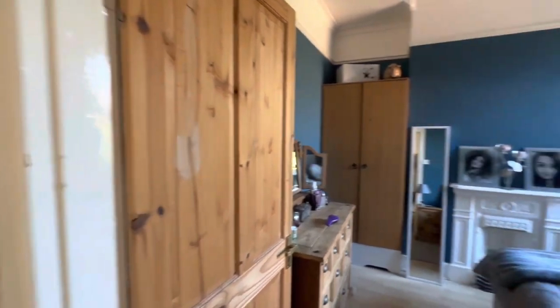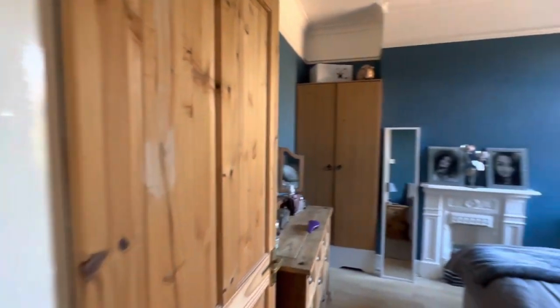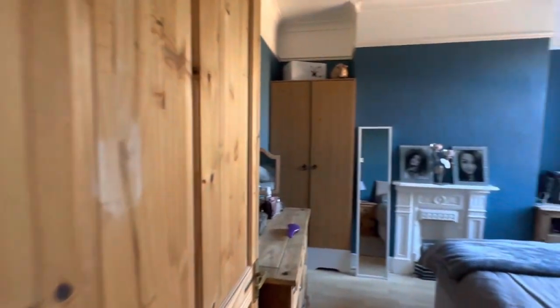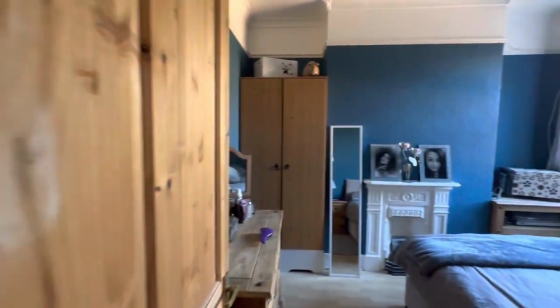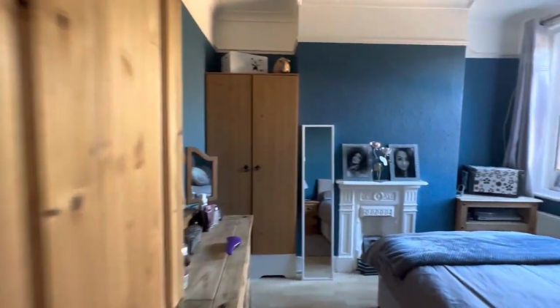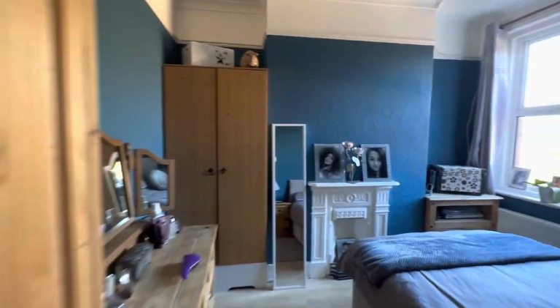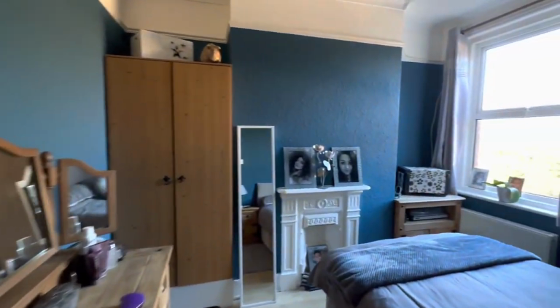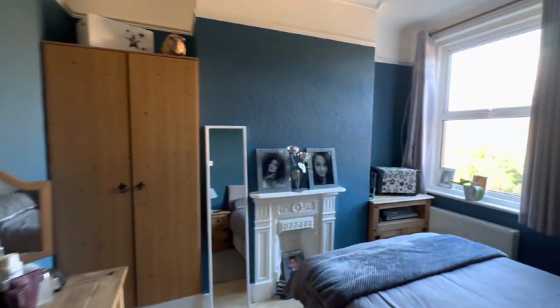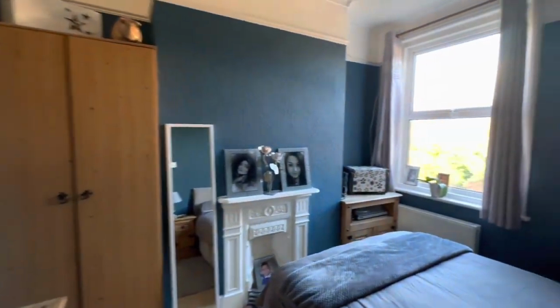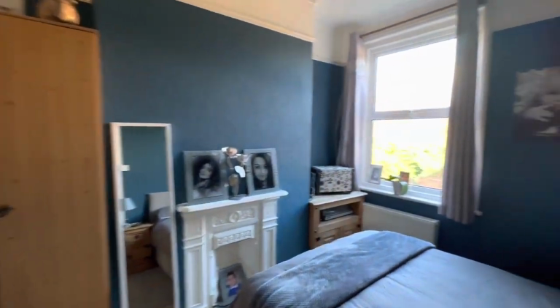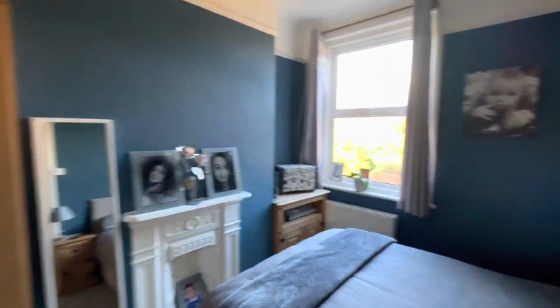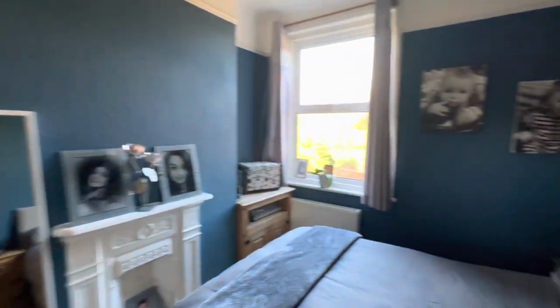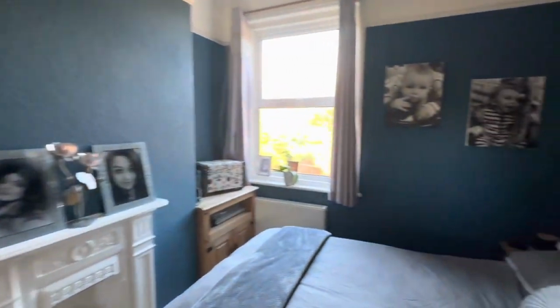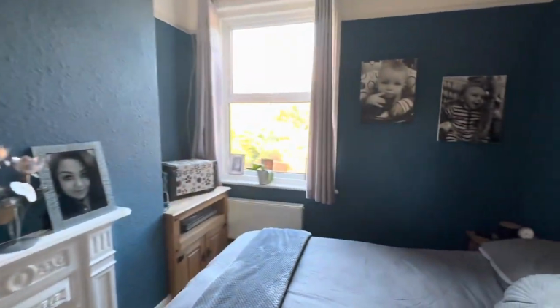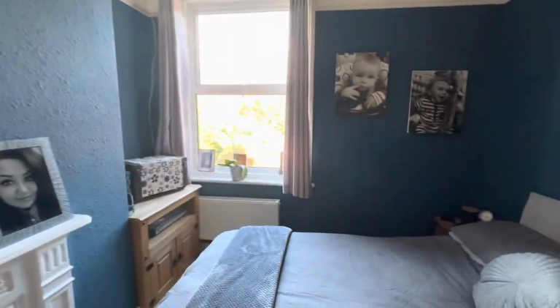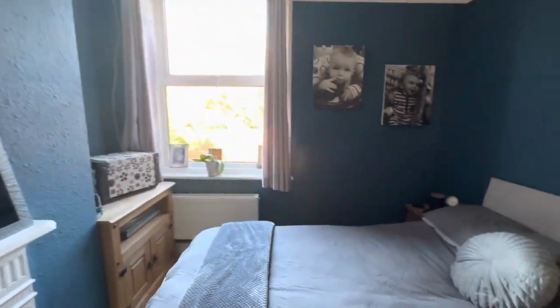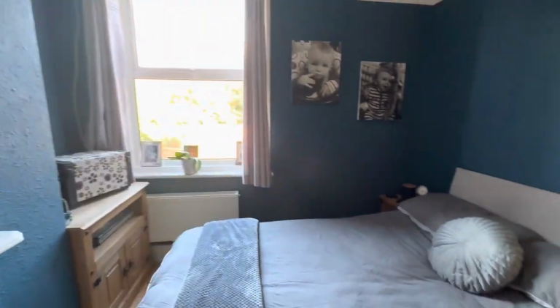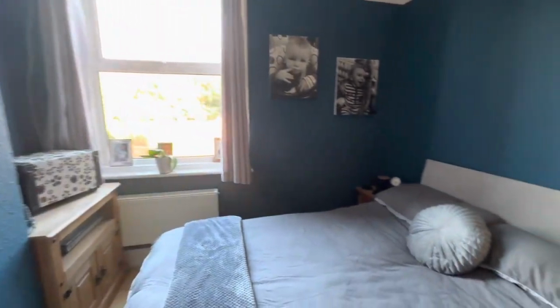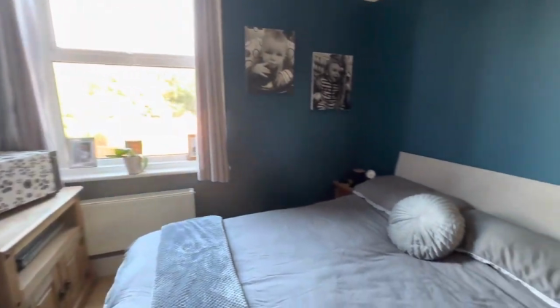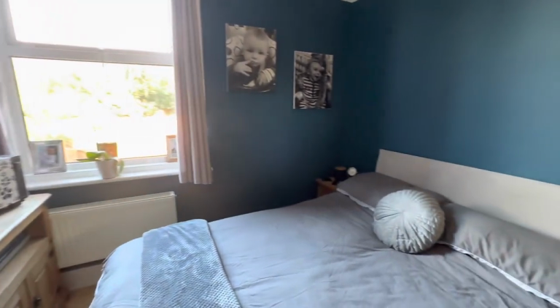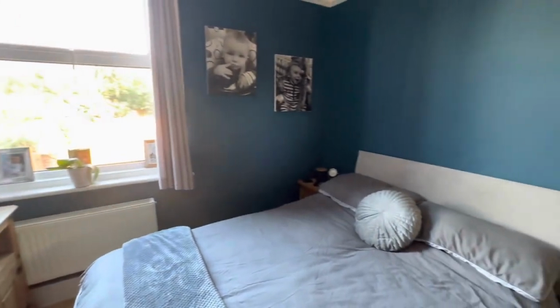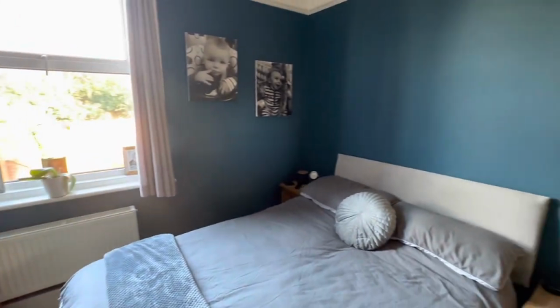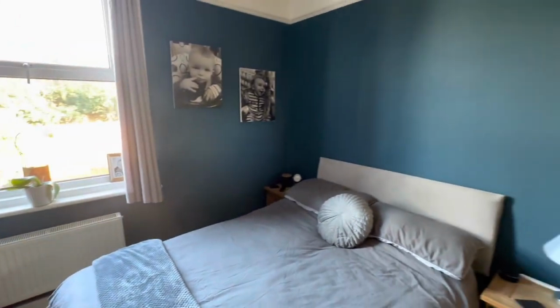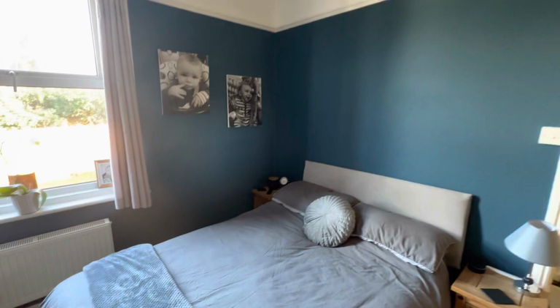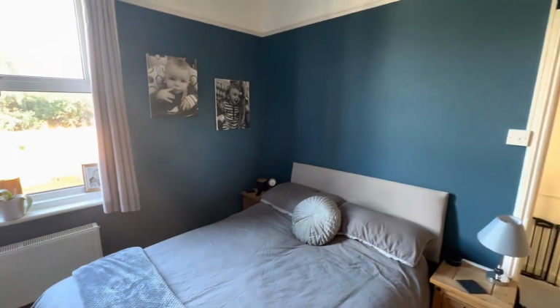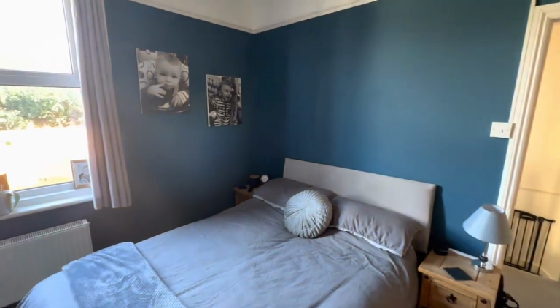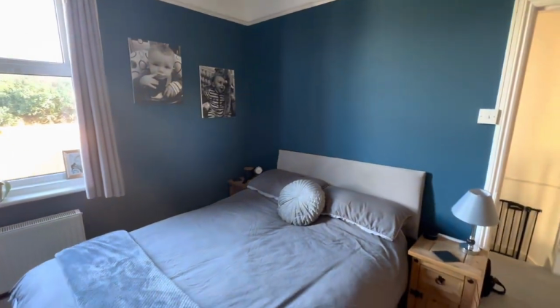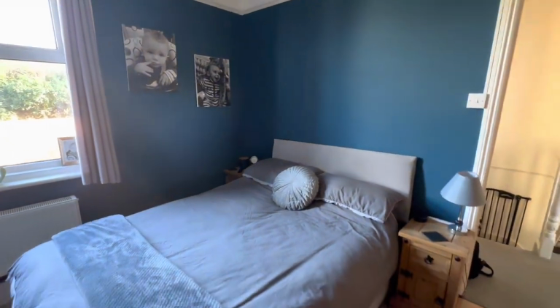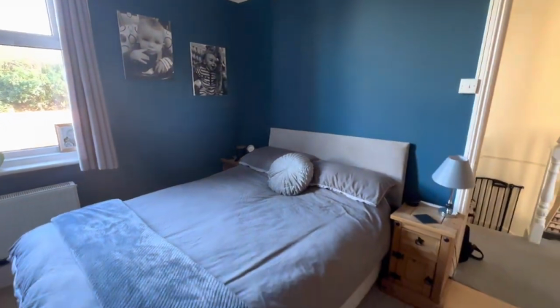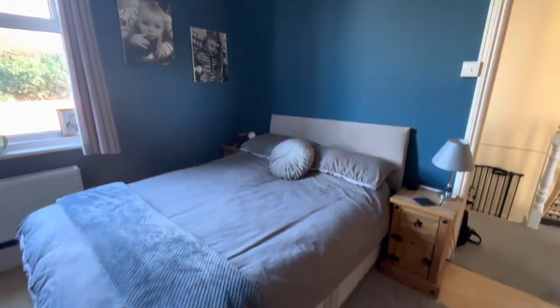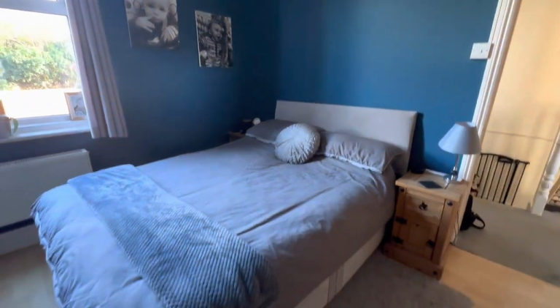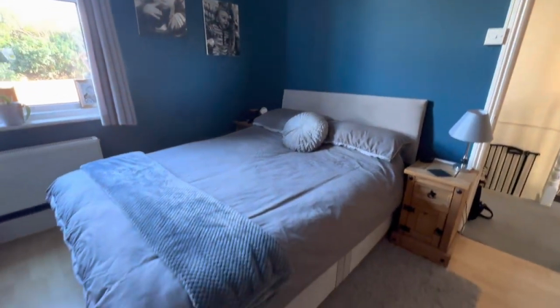Back here we've got the bedroom. This is a good-sized room.